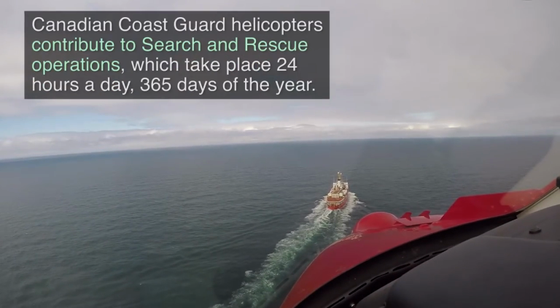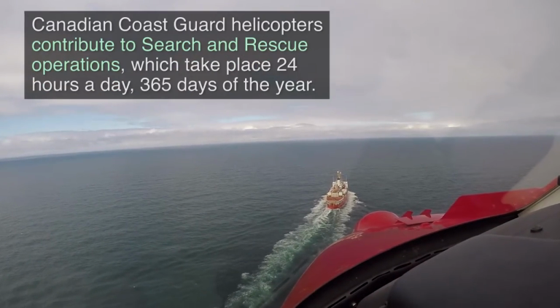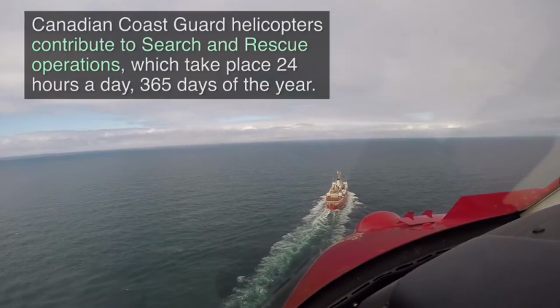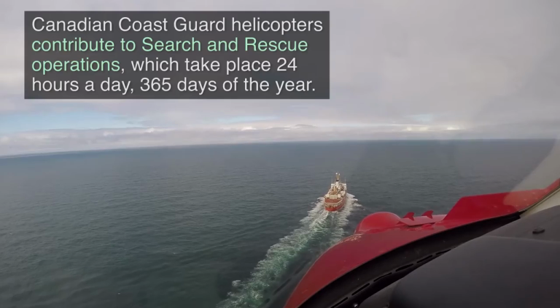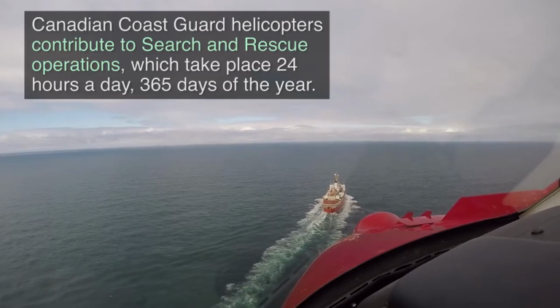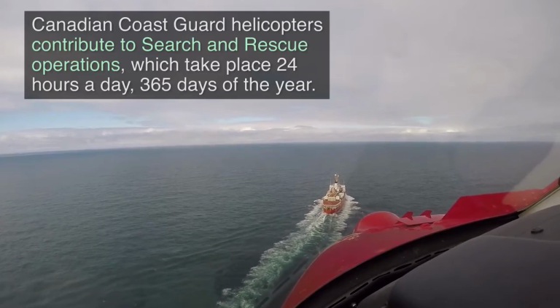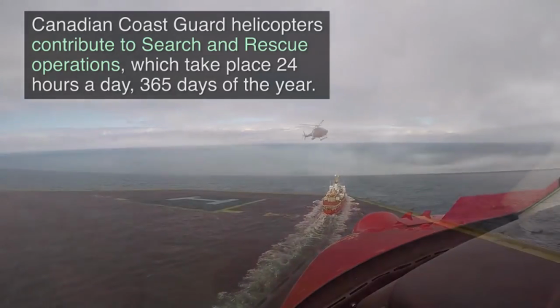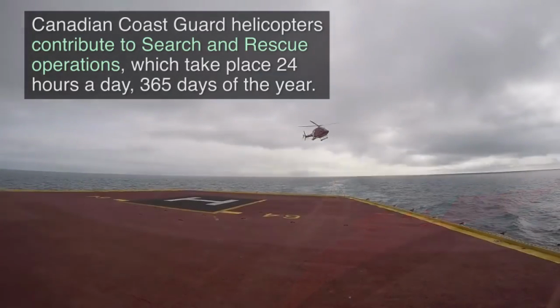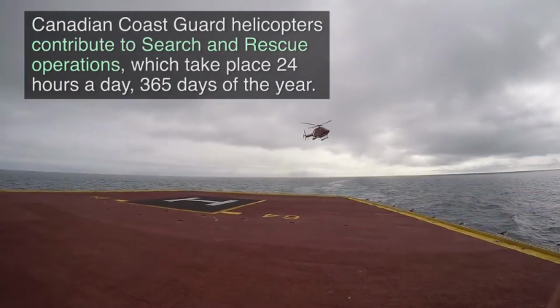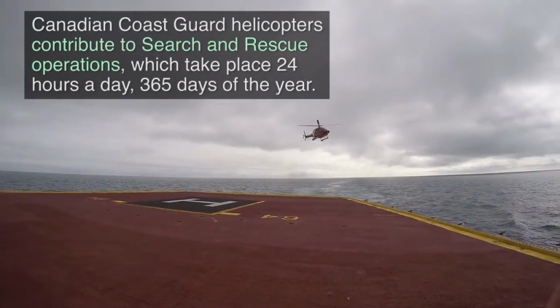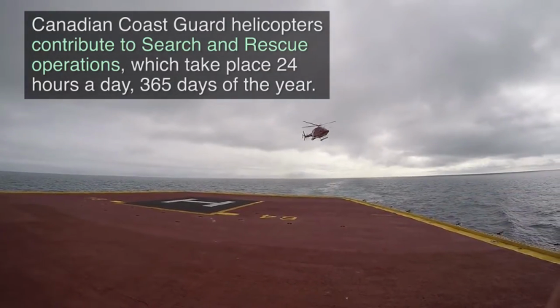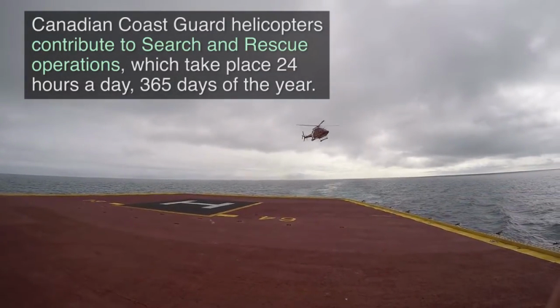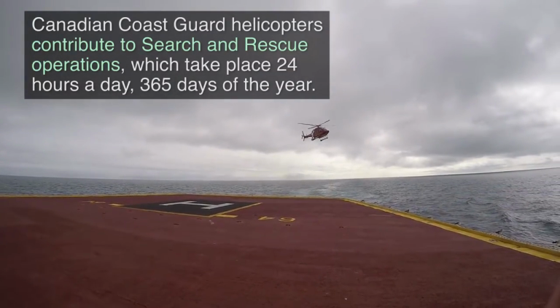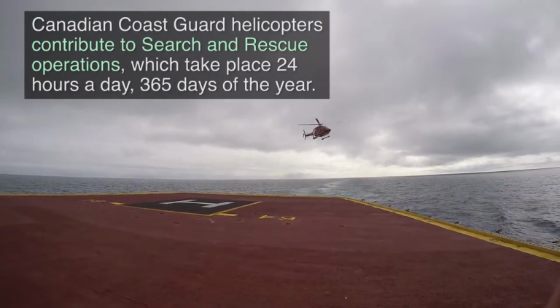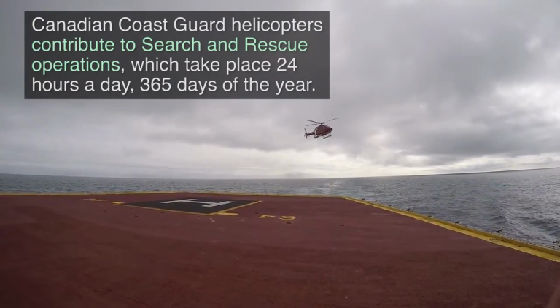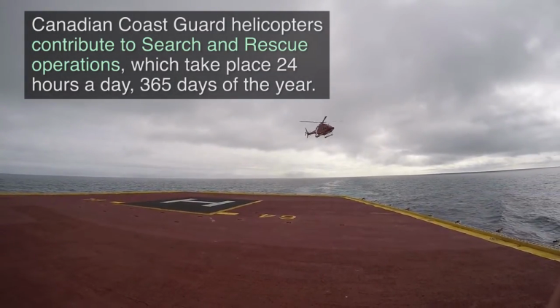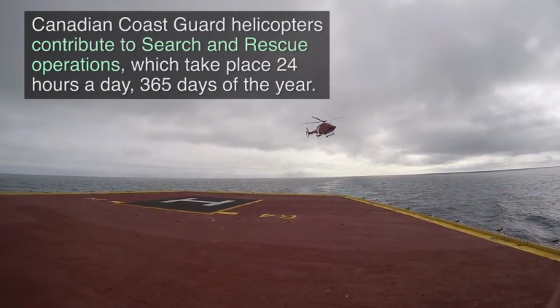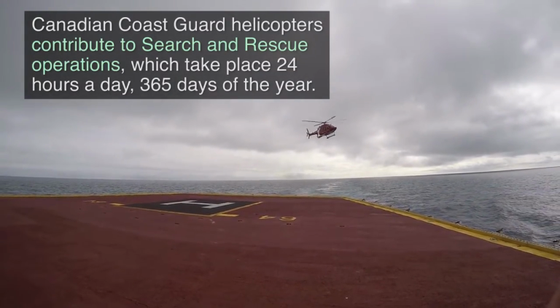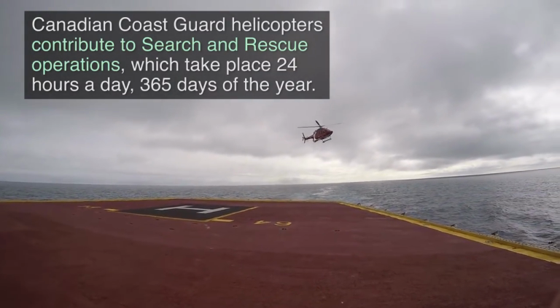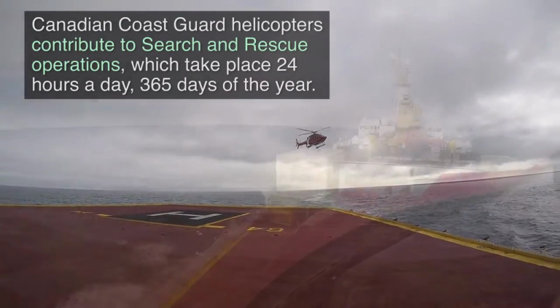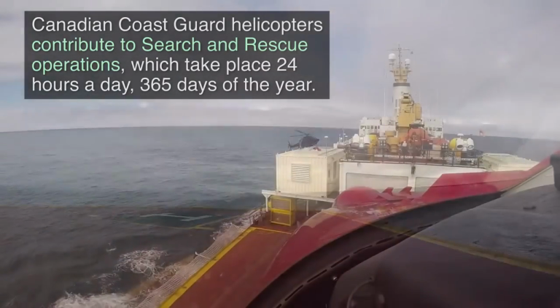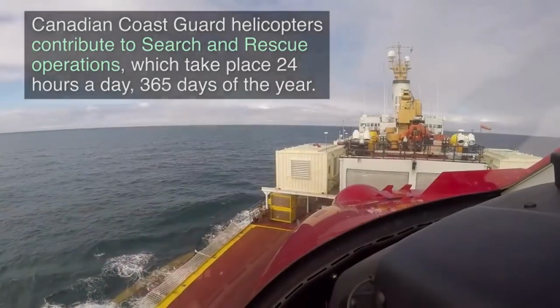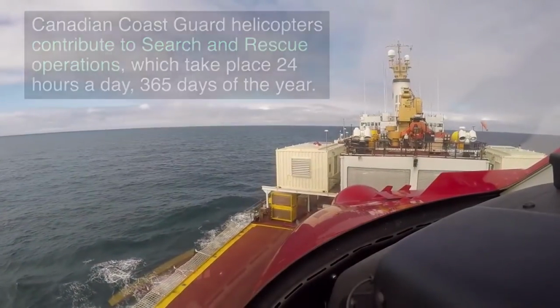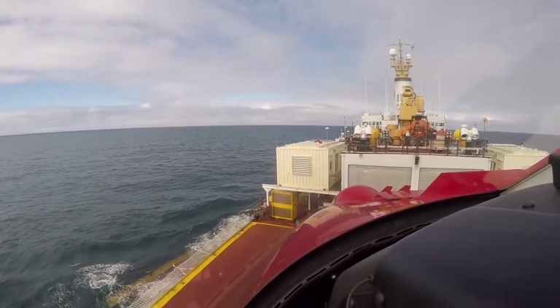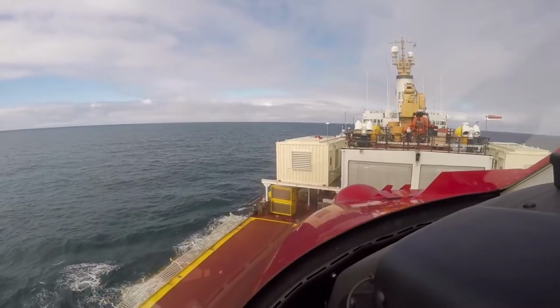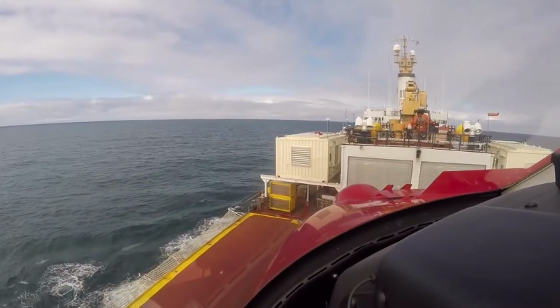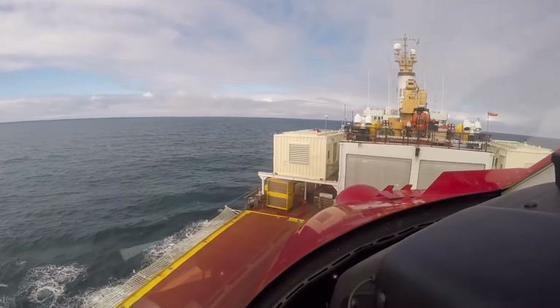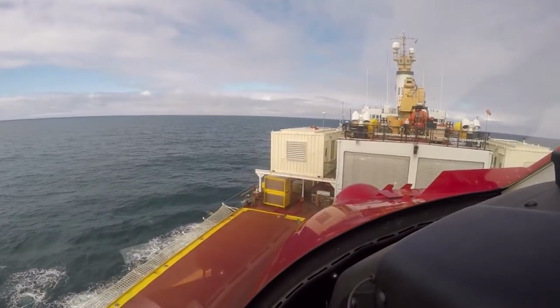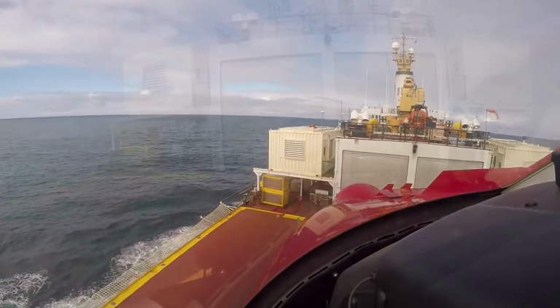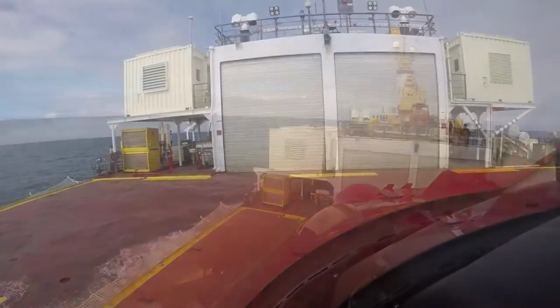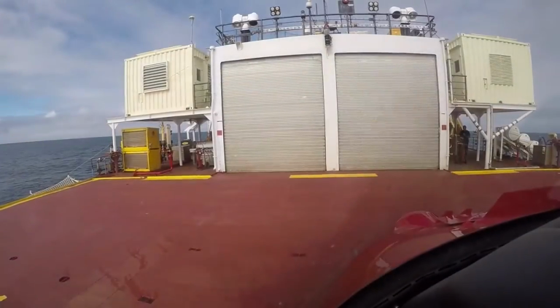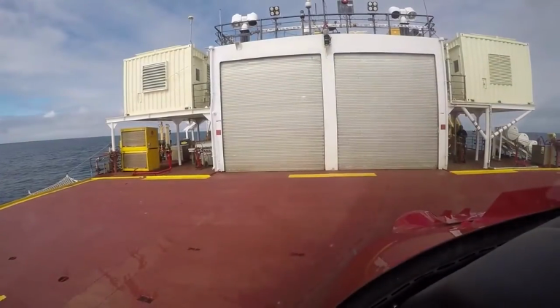Canadian Coast Guard helicopters contribute to search and rescue operations, which take place 24 hours a day, 365 days a year.